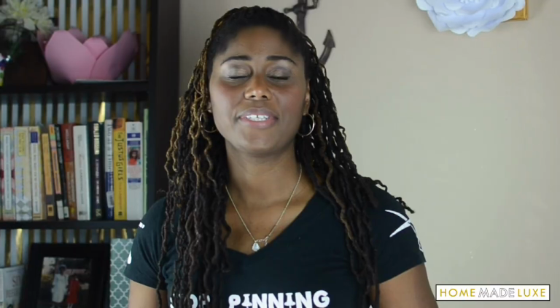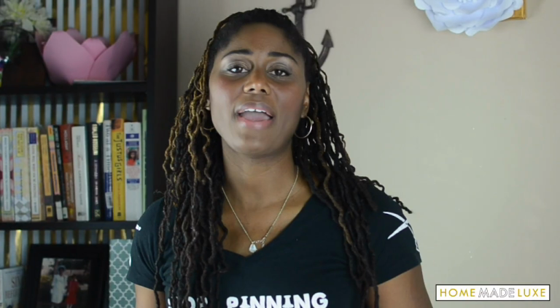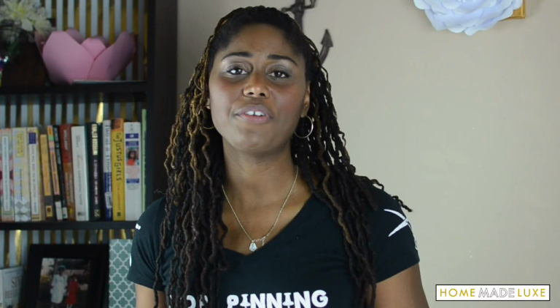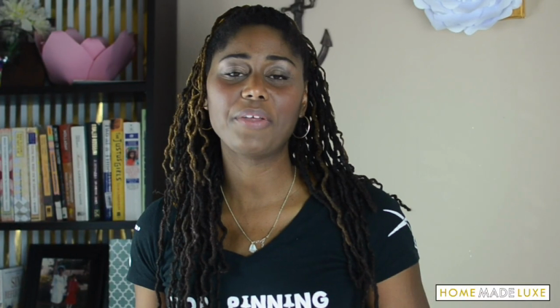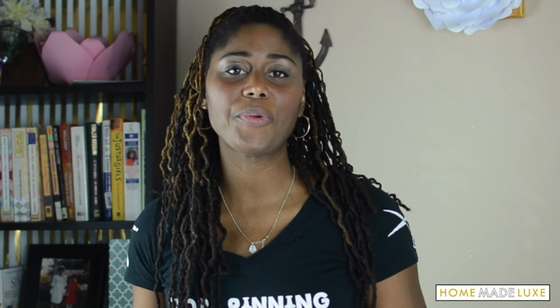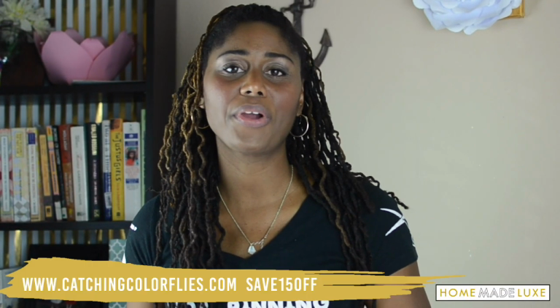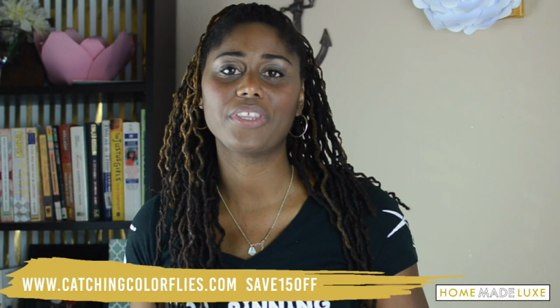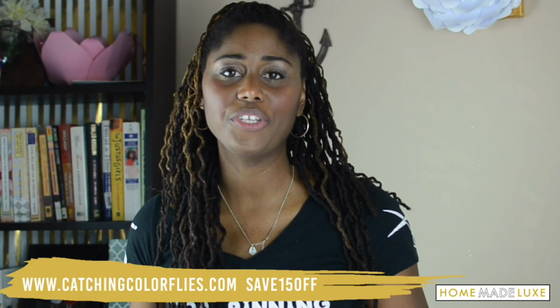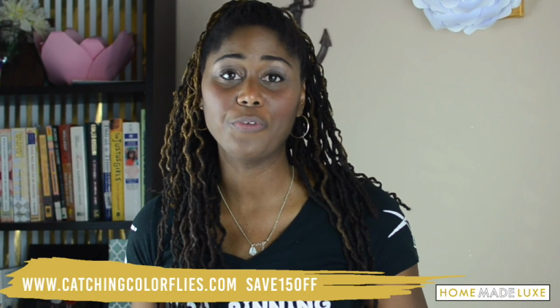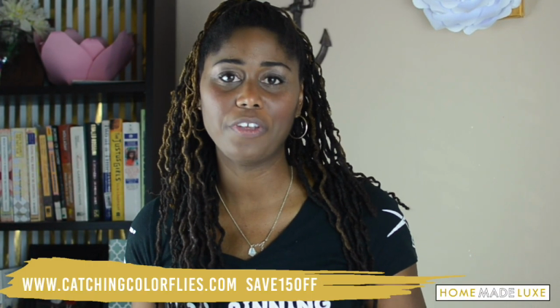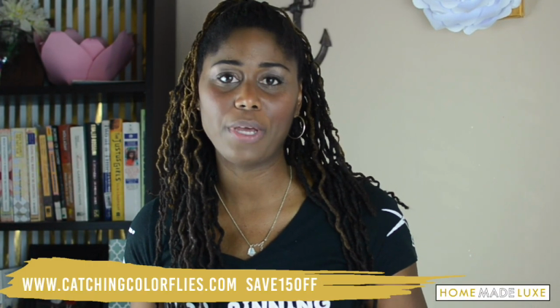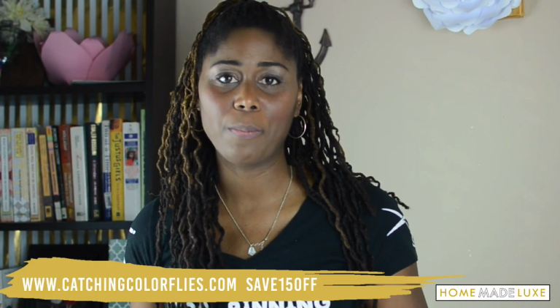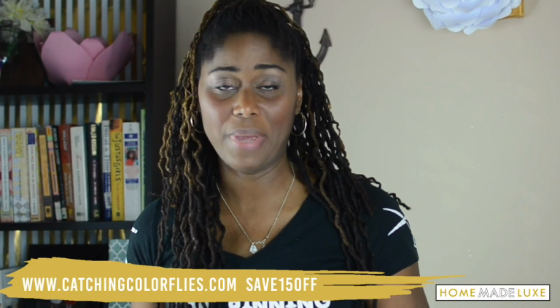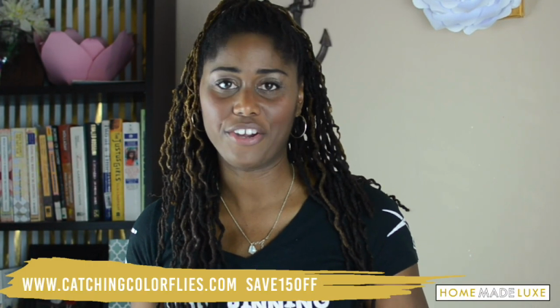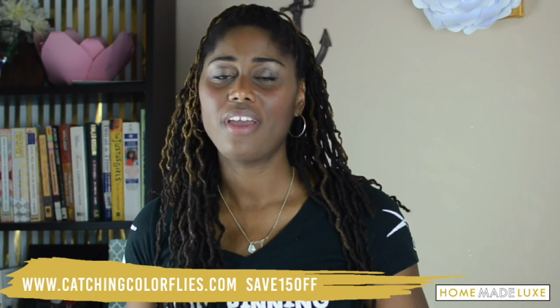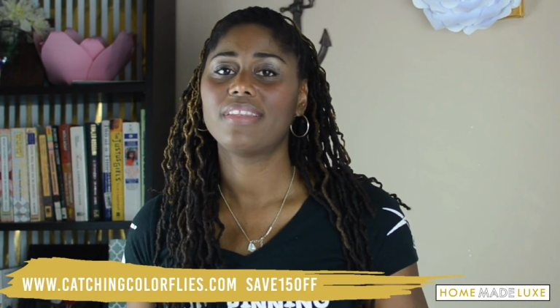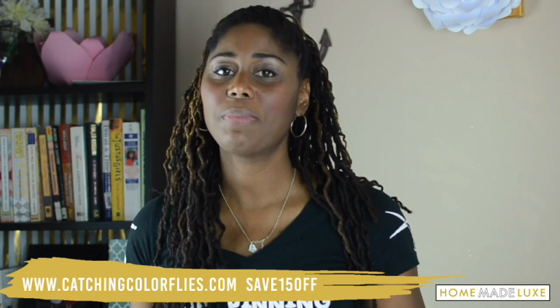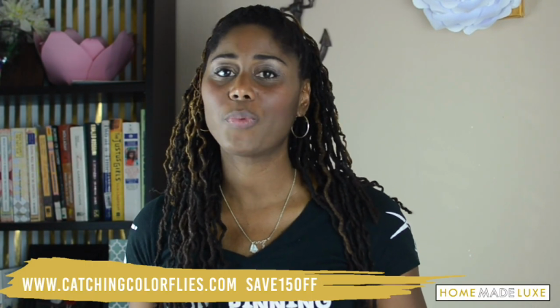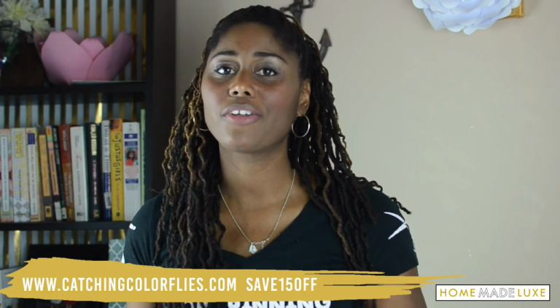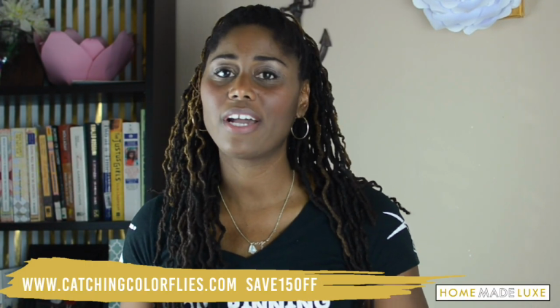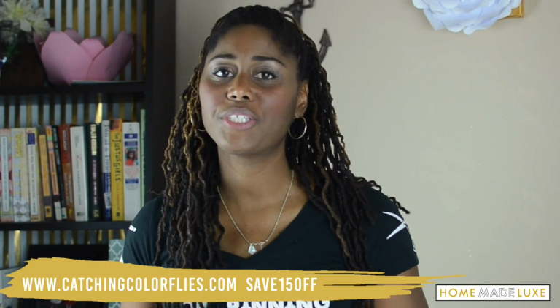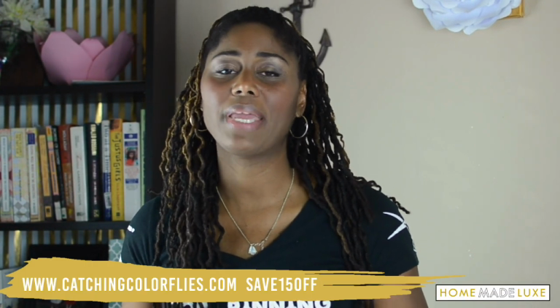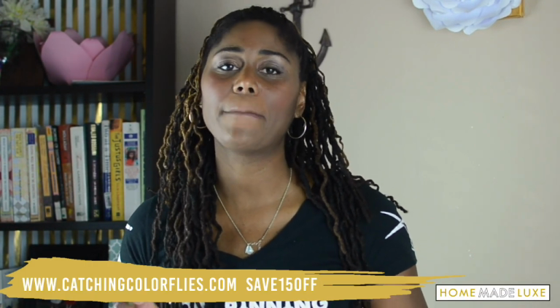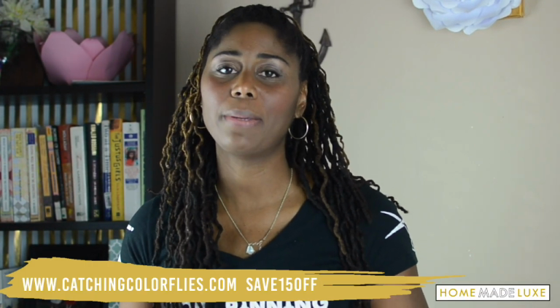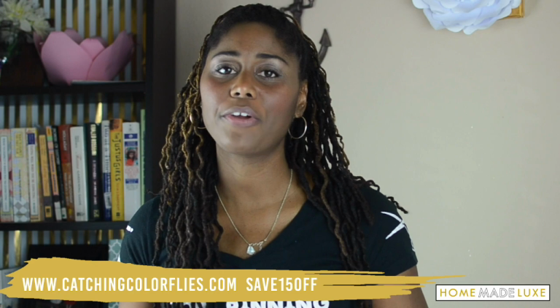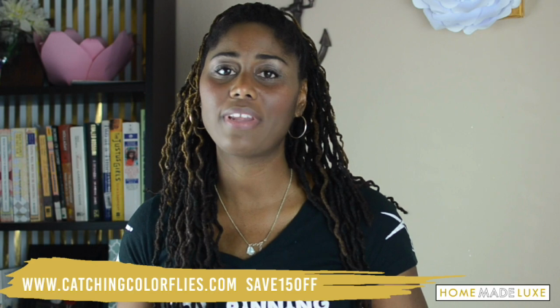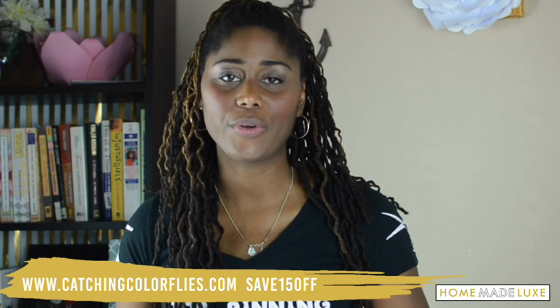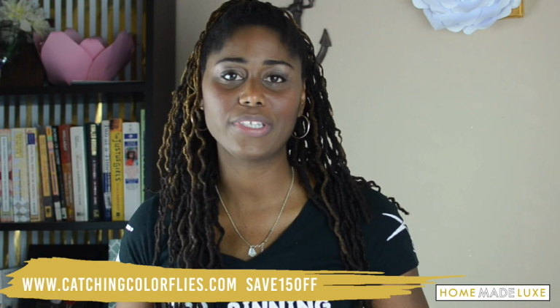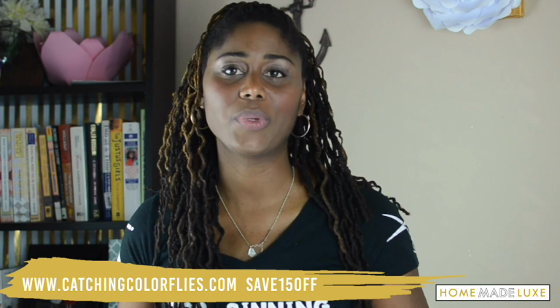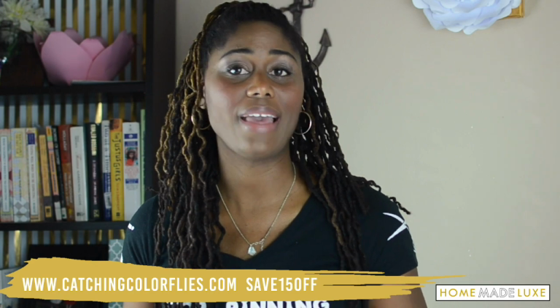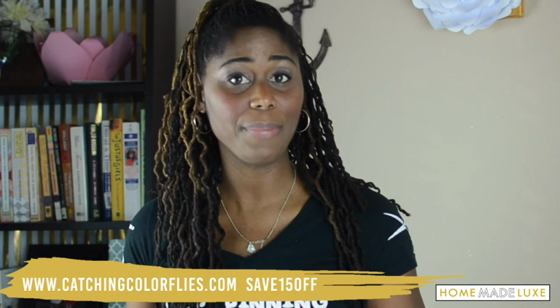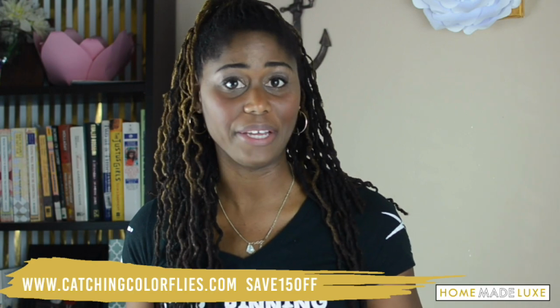So every month we work with a new female maker. This month we're learning how to make paper flowers with Abigail.